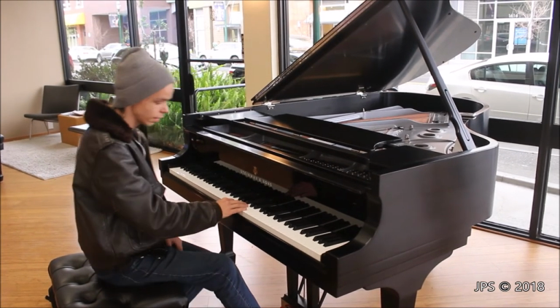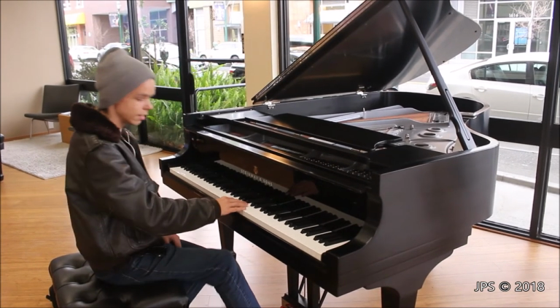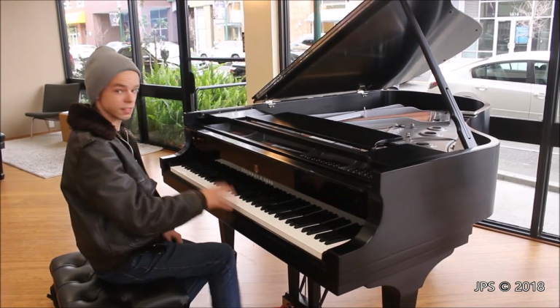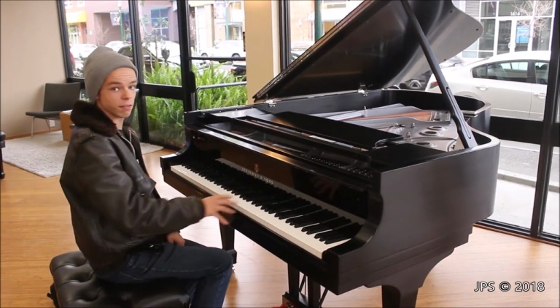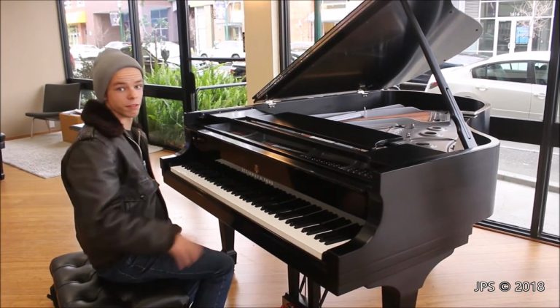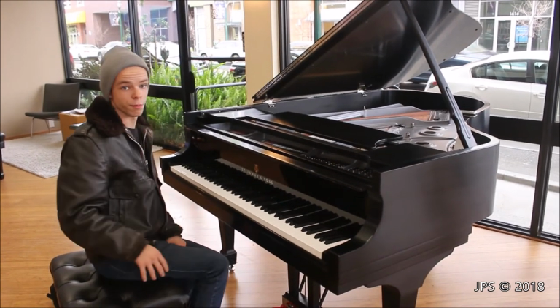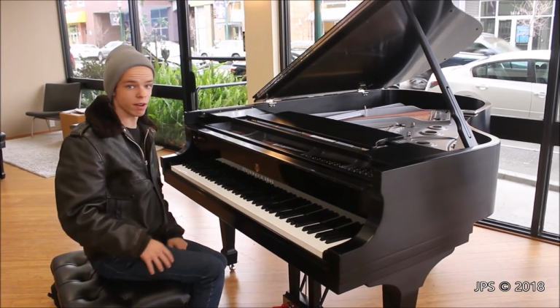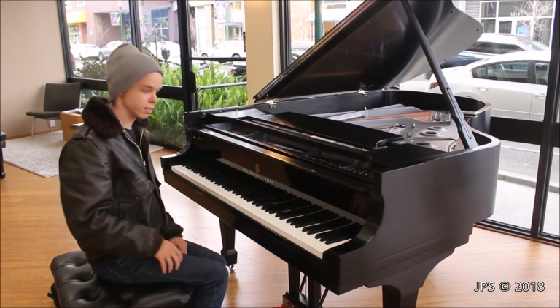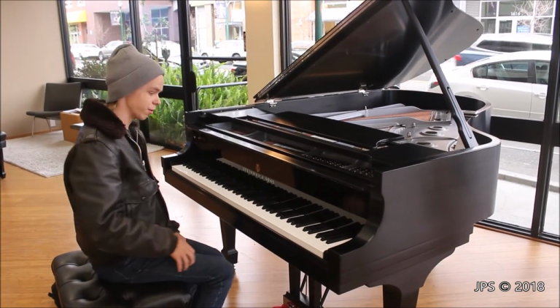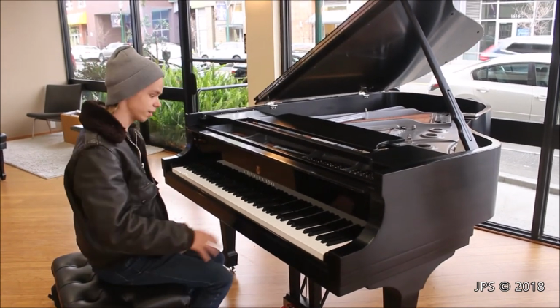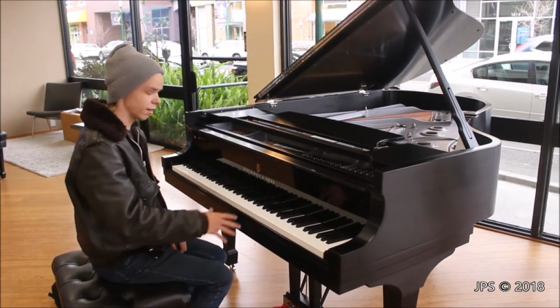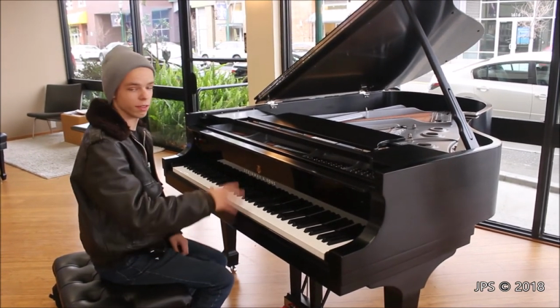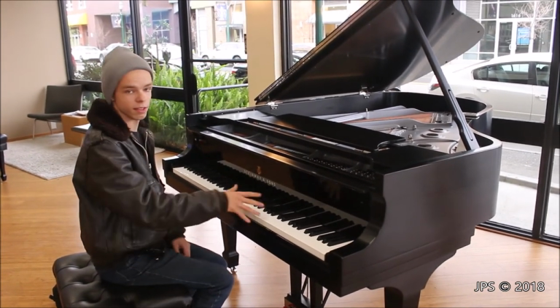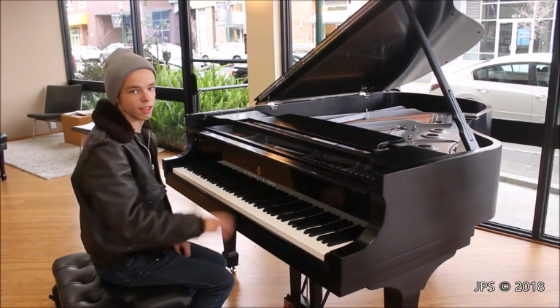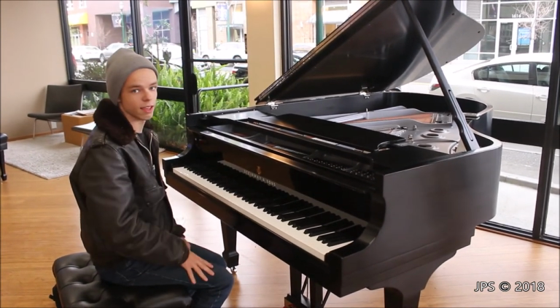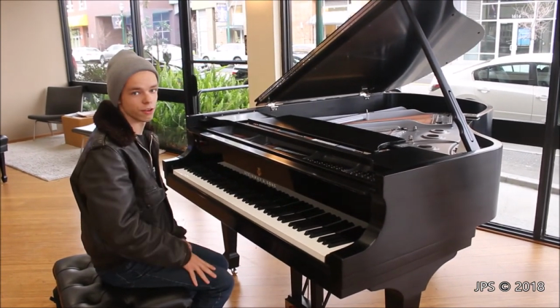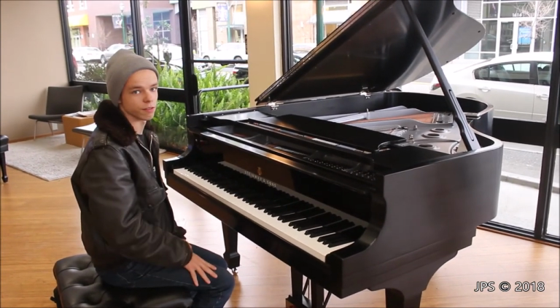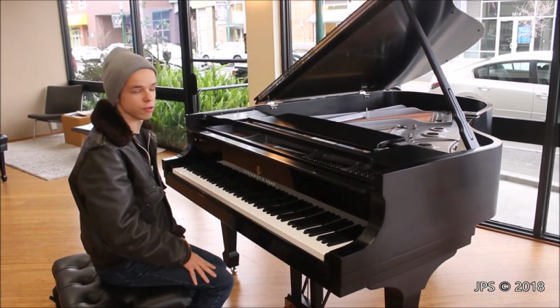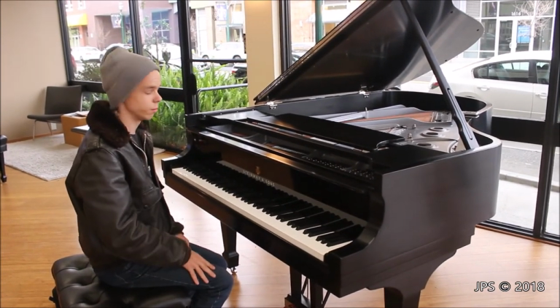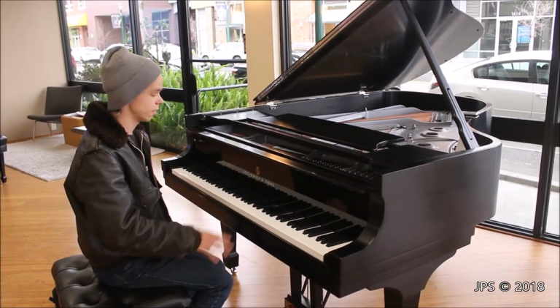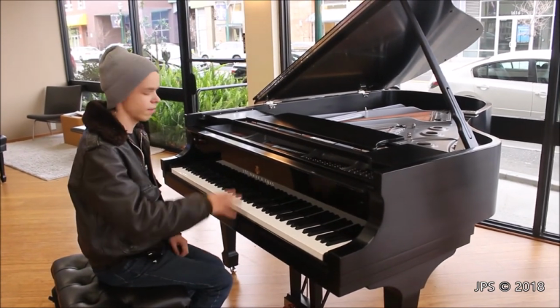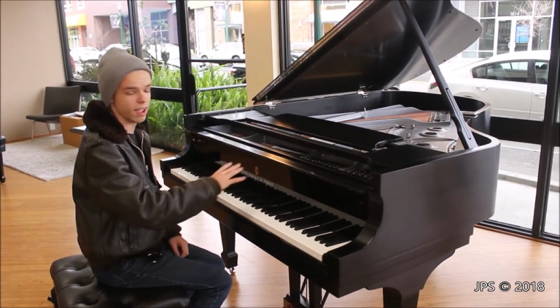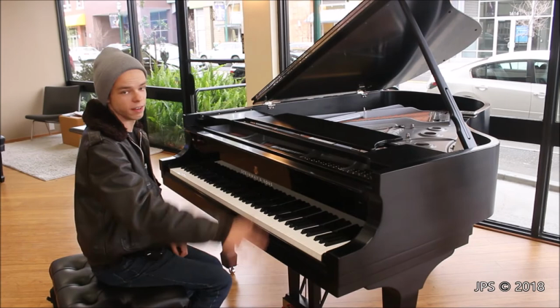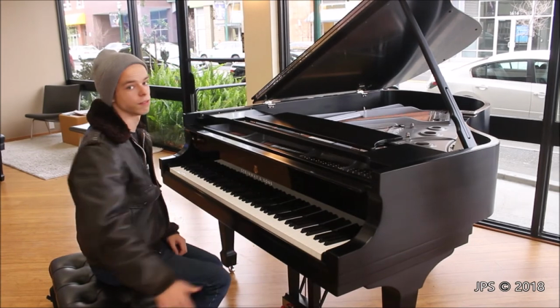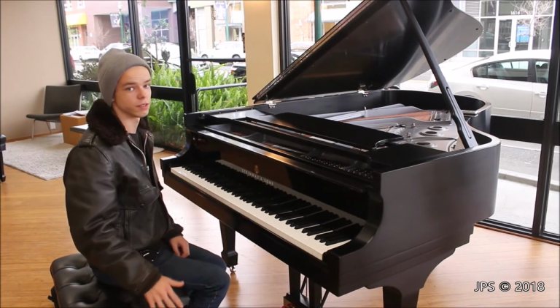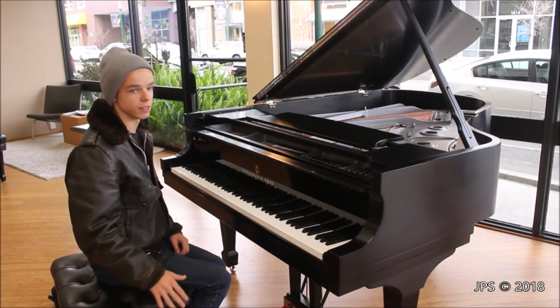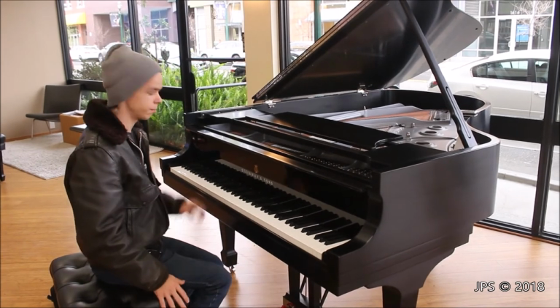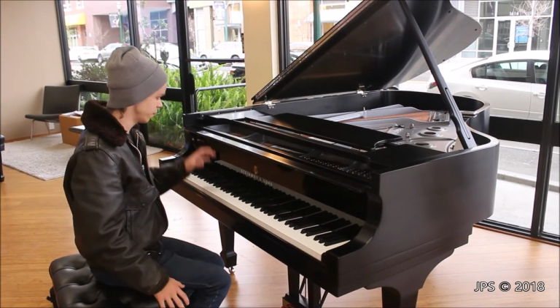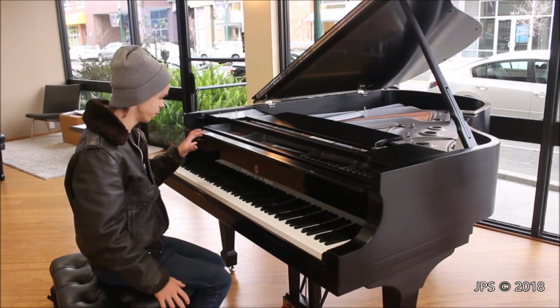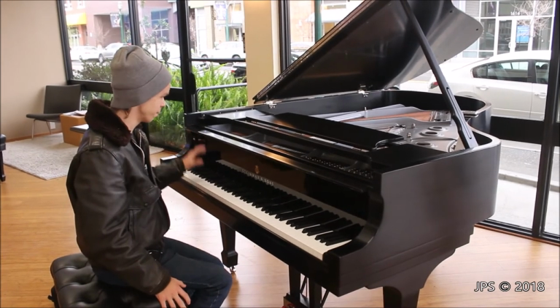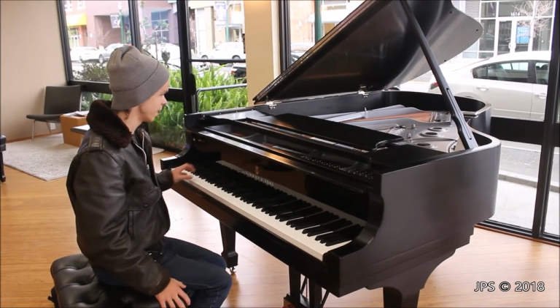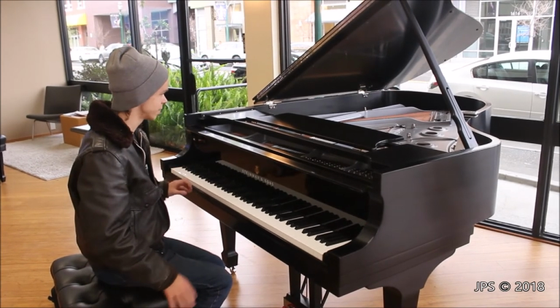This is very bright and sparkly. I don't think that area of the treble would have any difficulty competing with the bass.